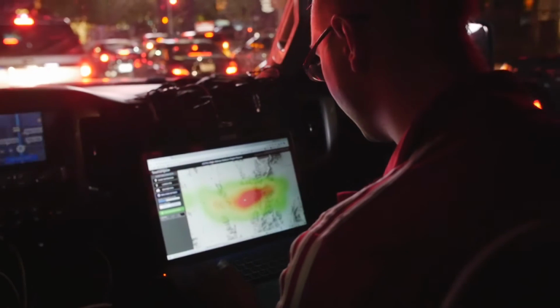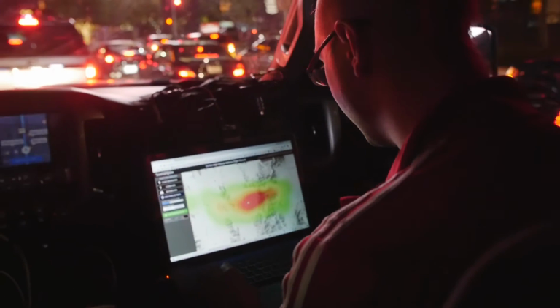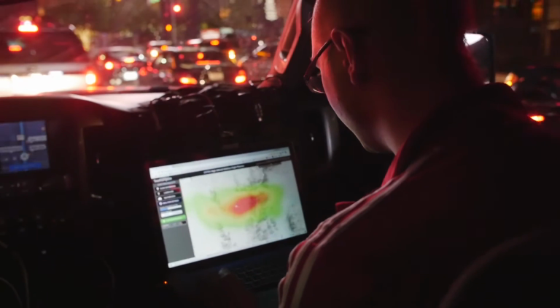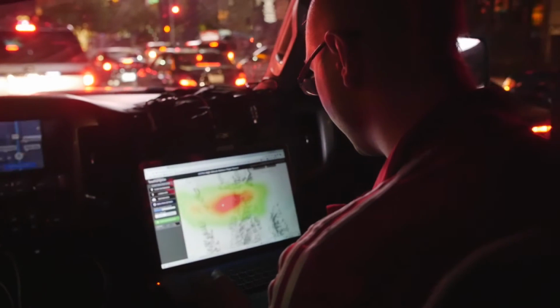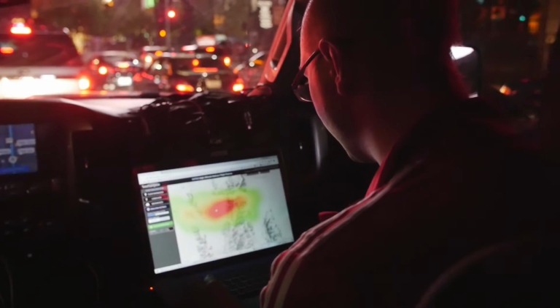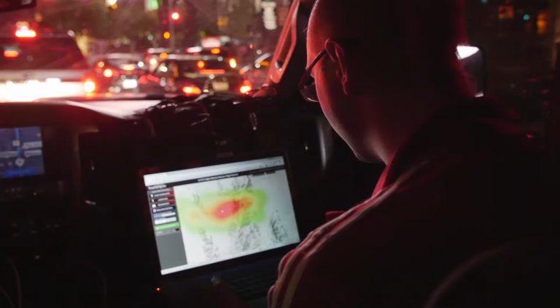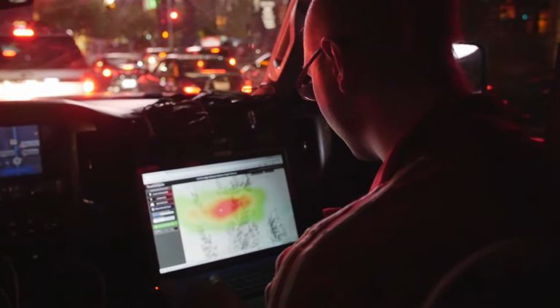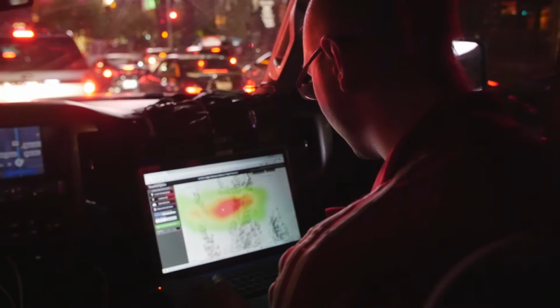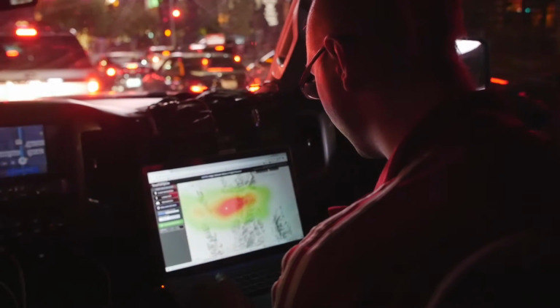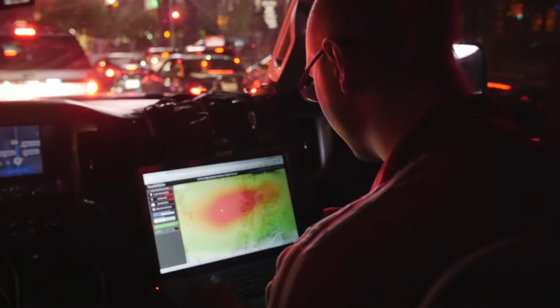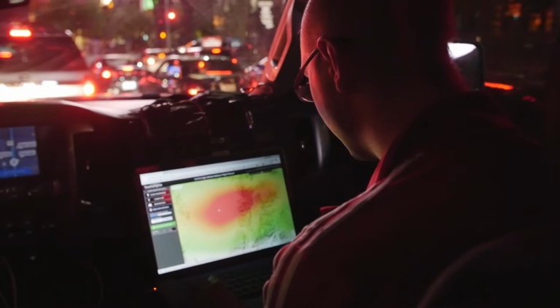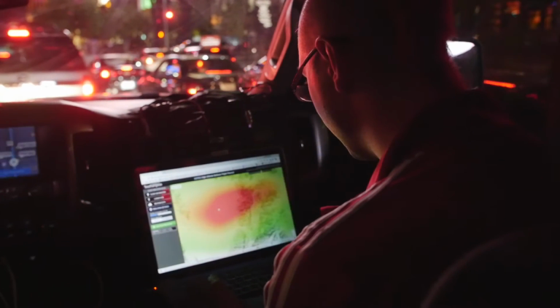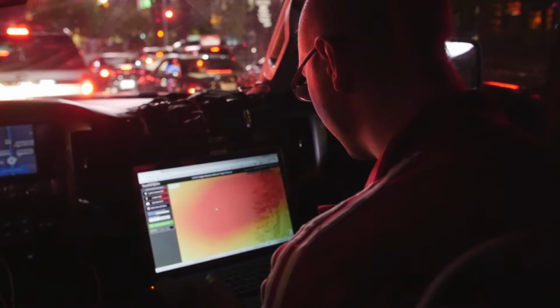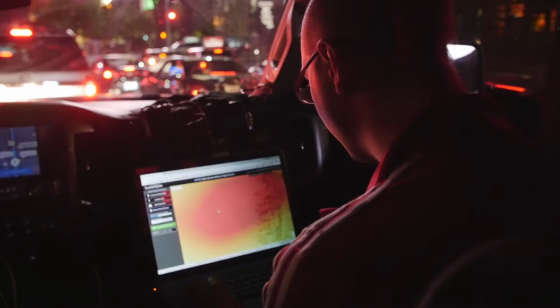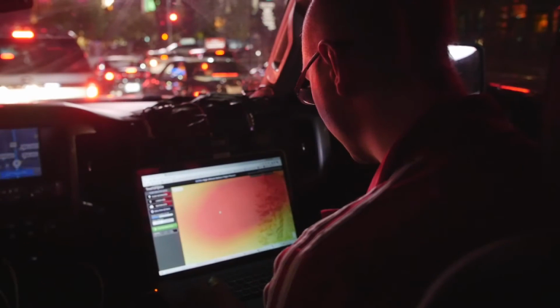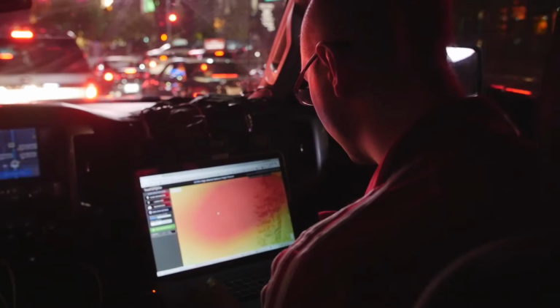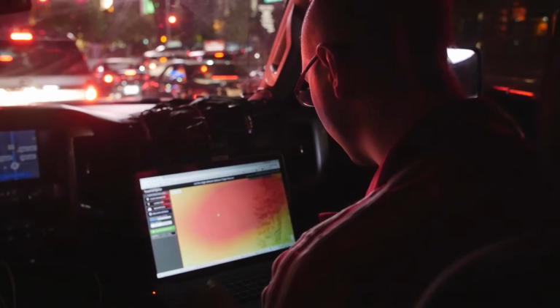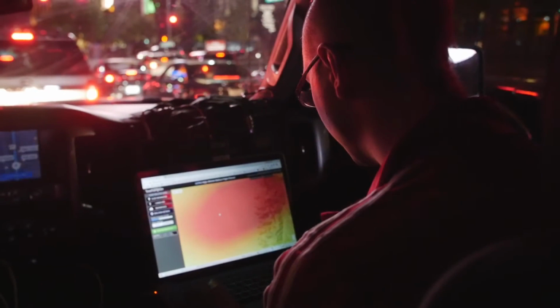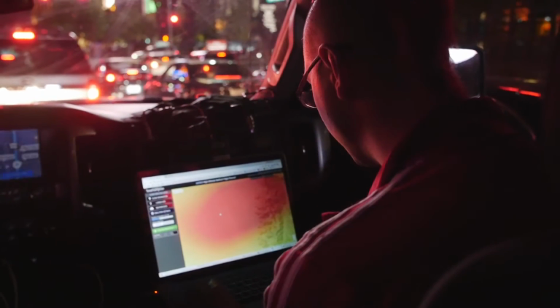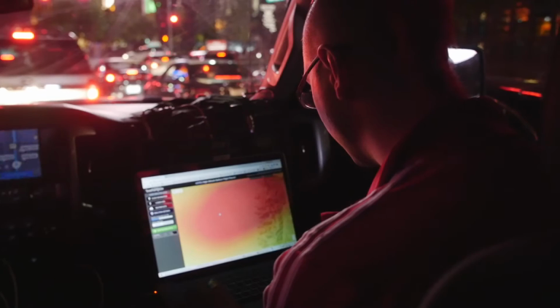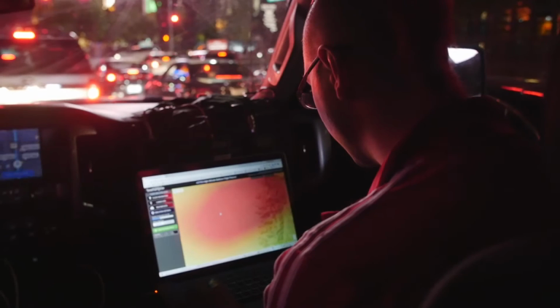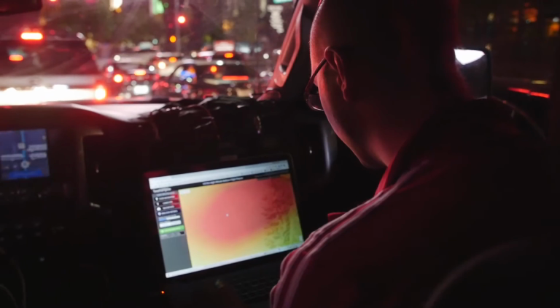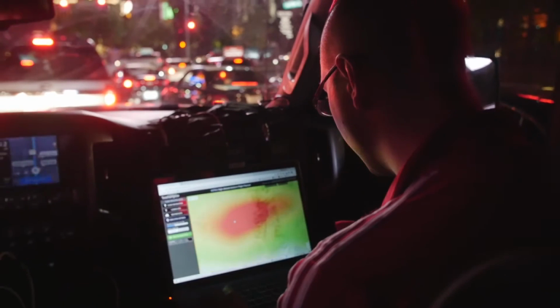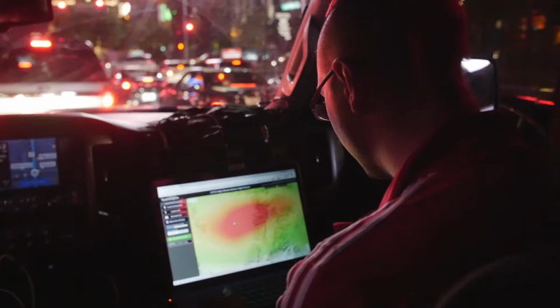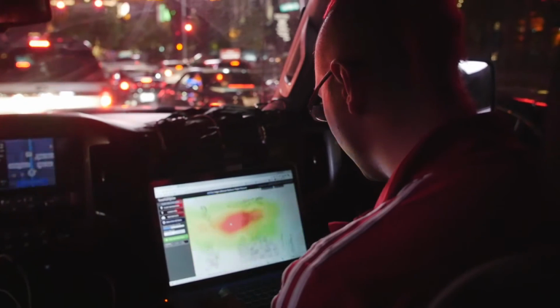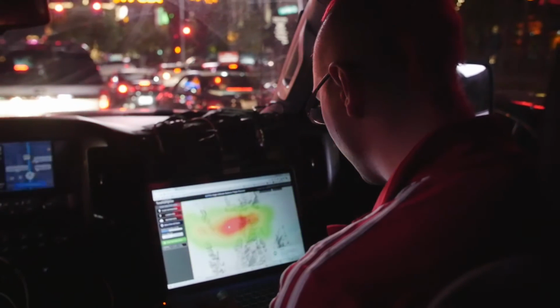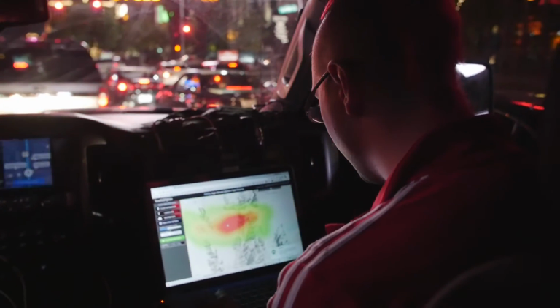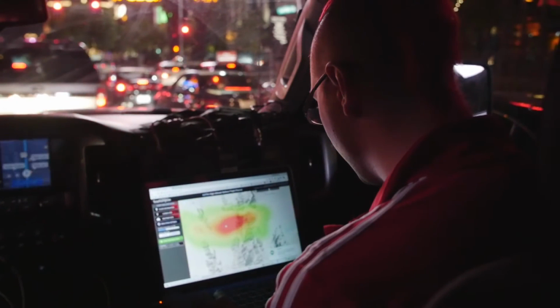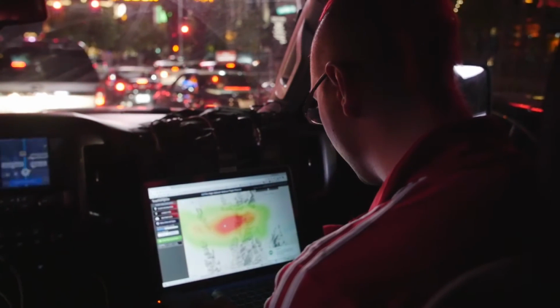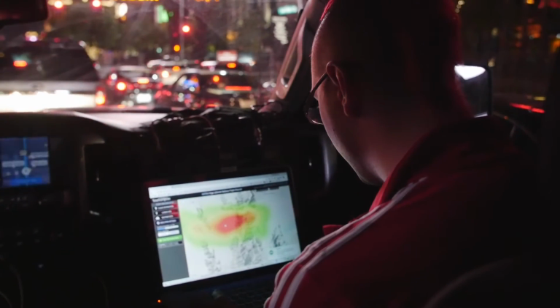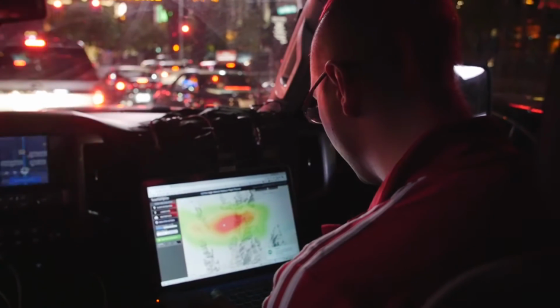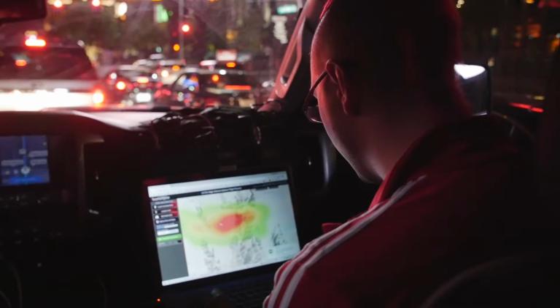I'm going to put 50 bucks on salt flats. Is it near the salt flats? It looks like a dried lake bed.